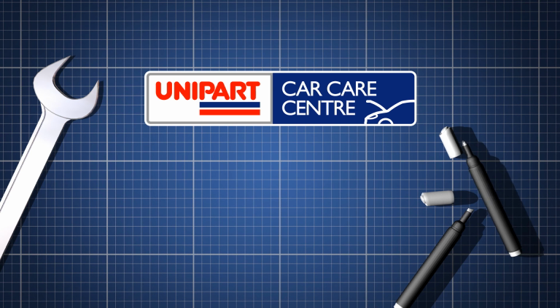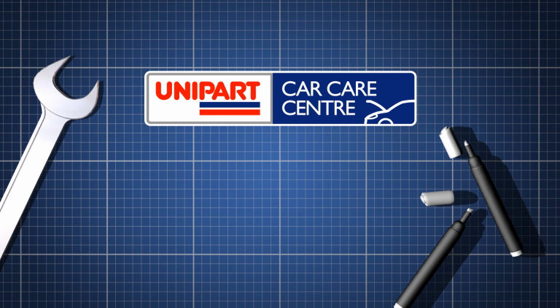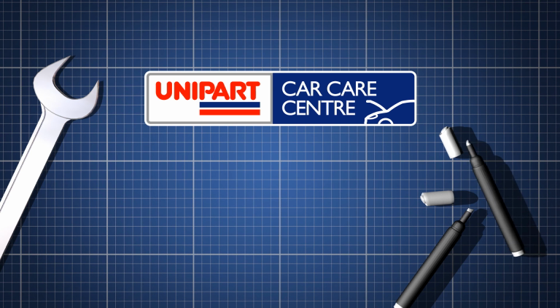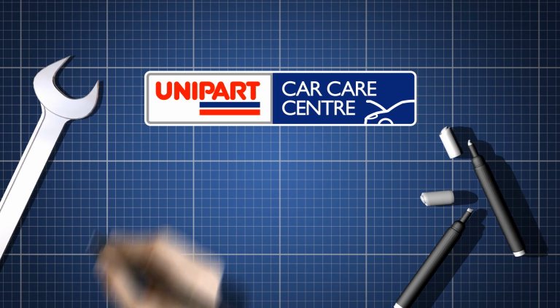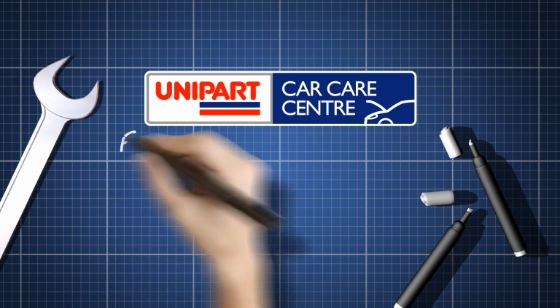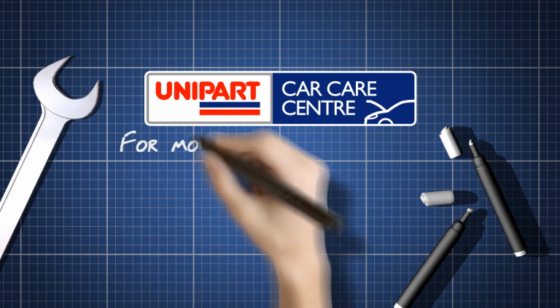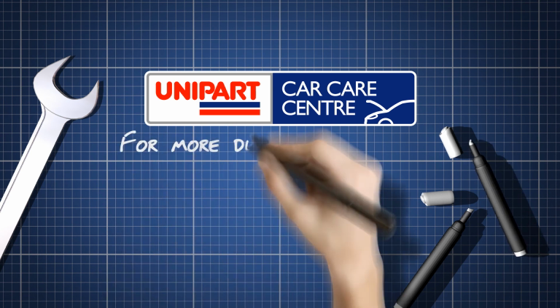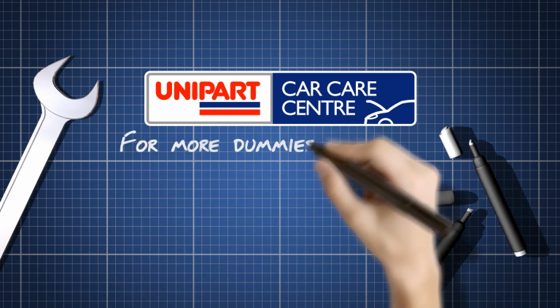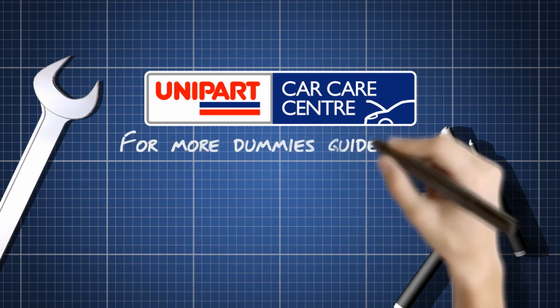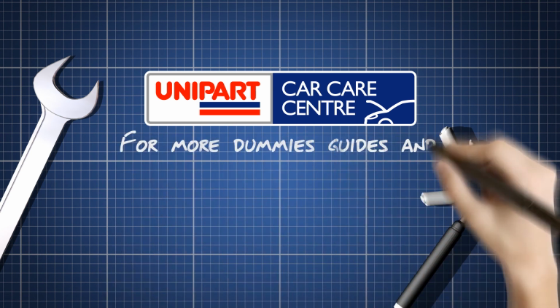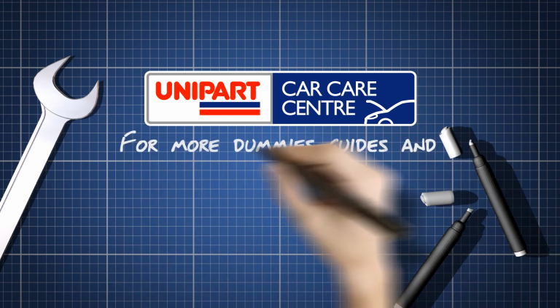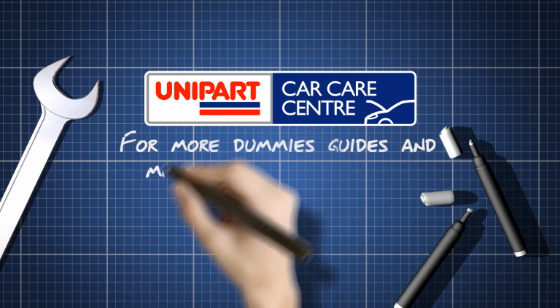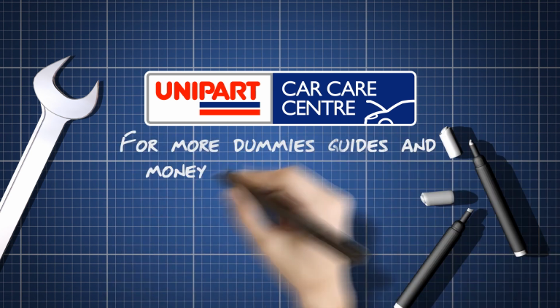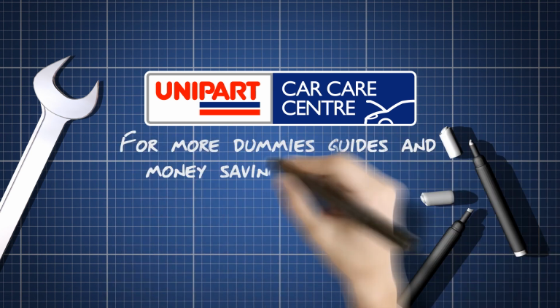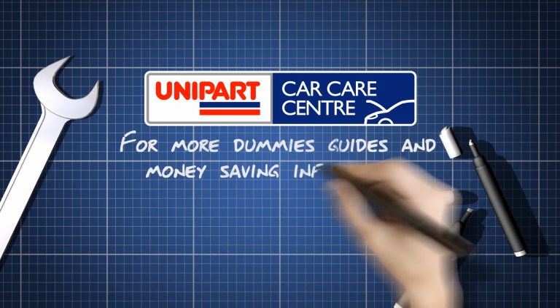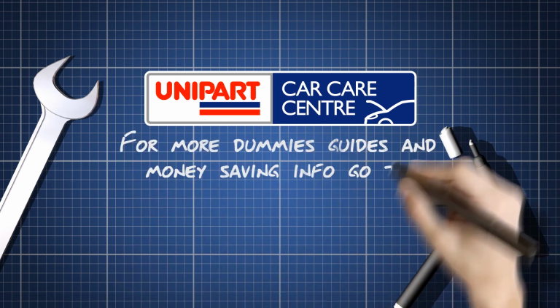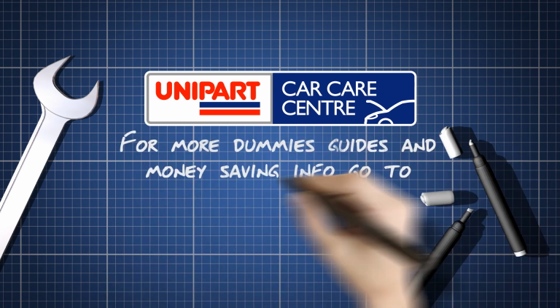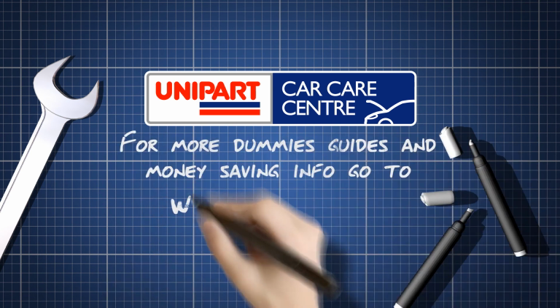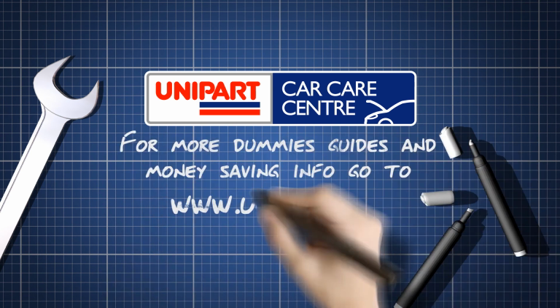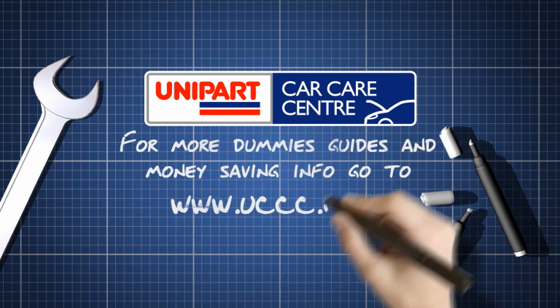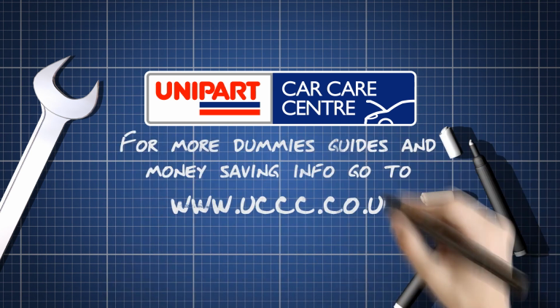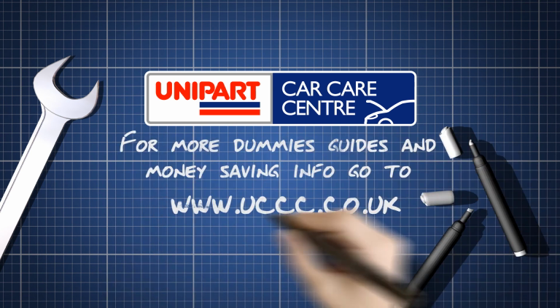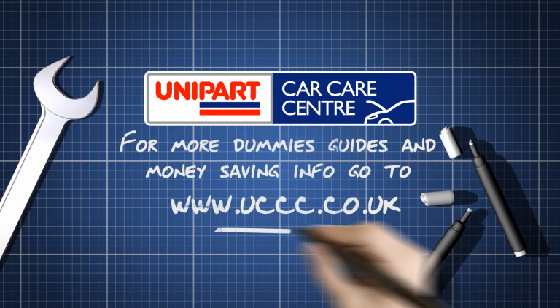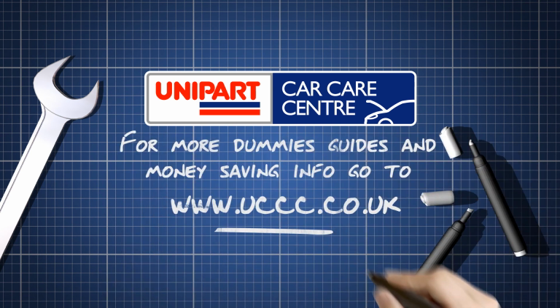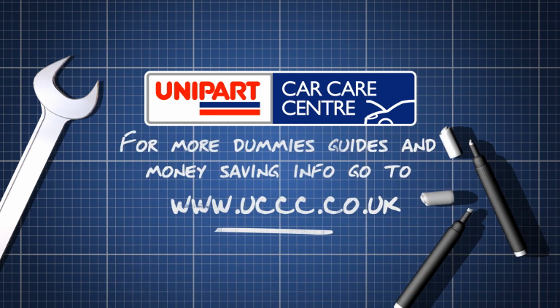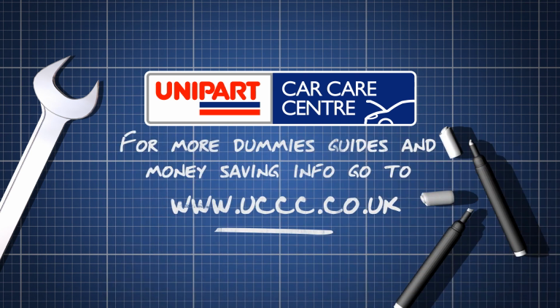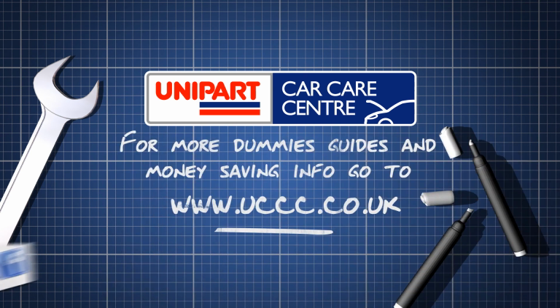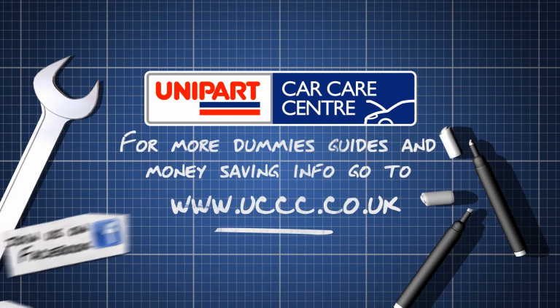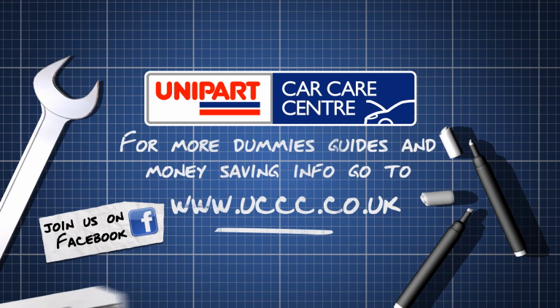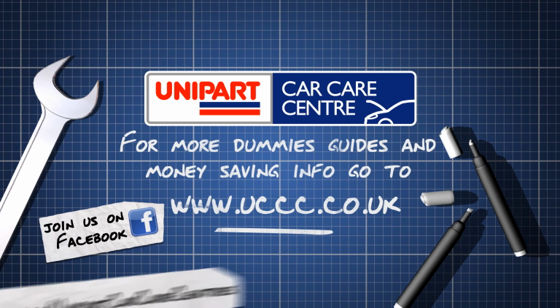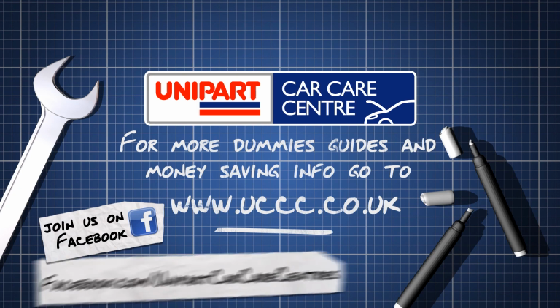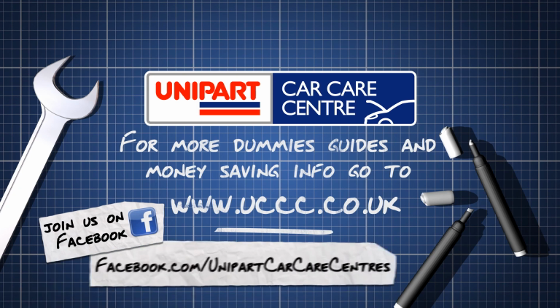For more great car care tips, visit uccc.co.uk.